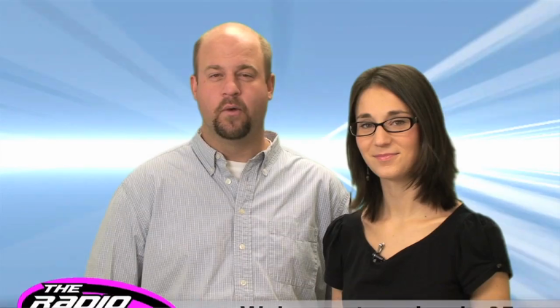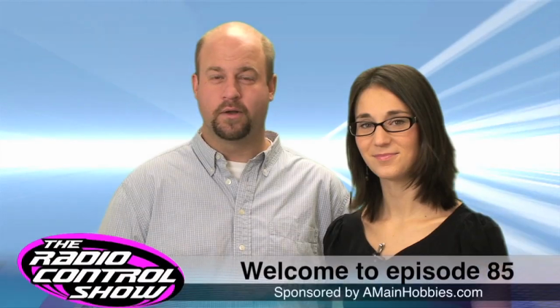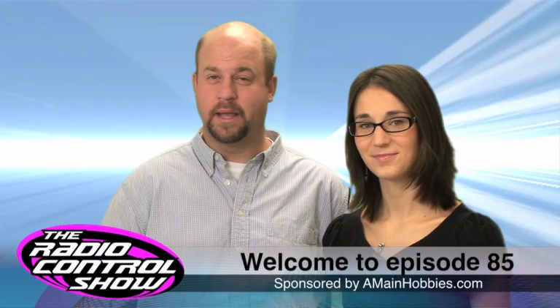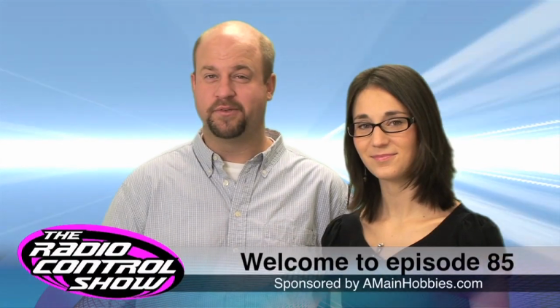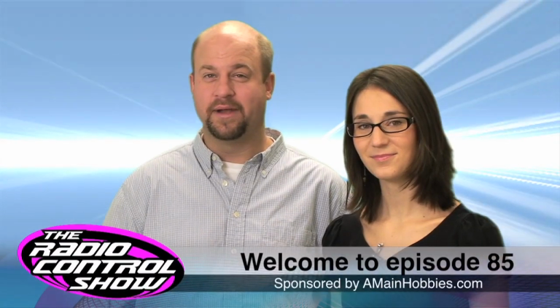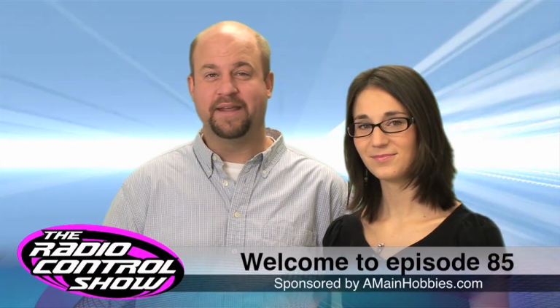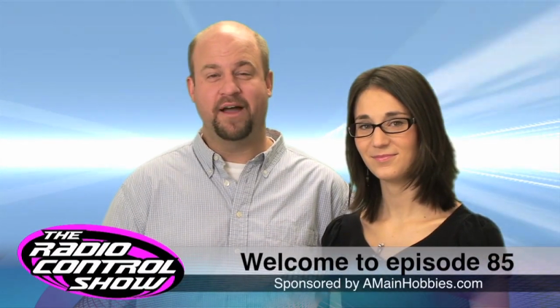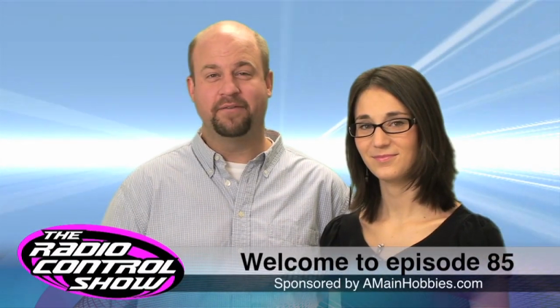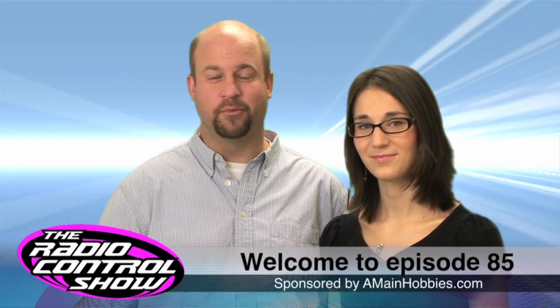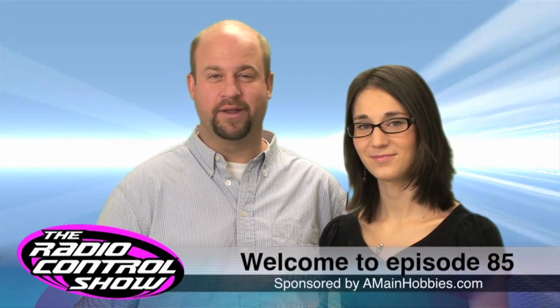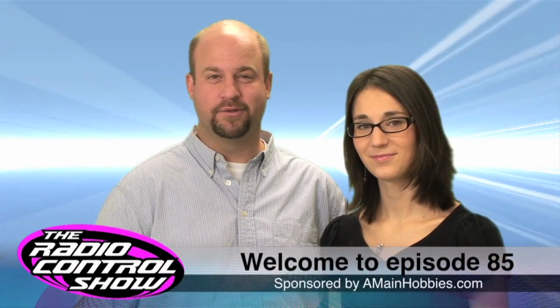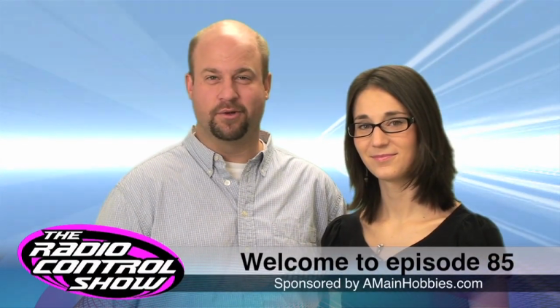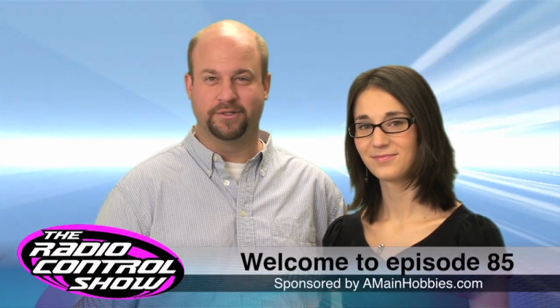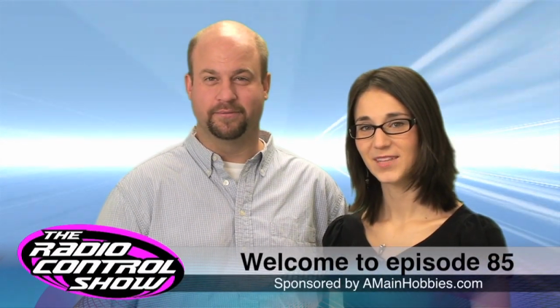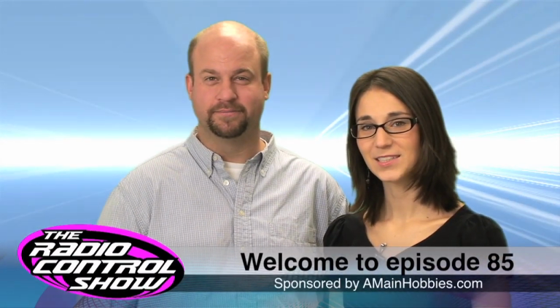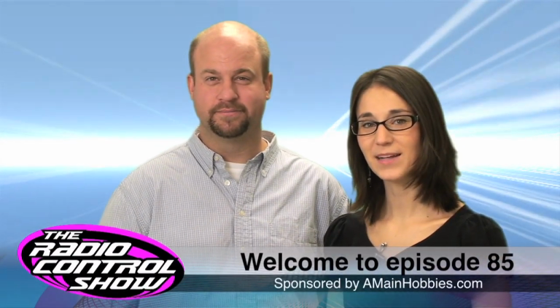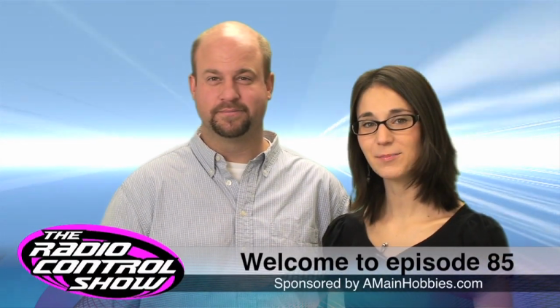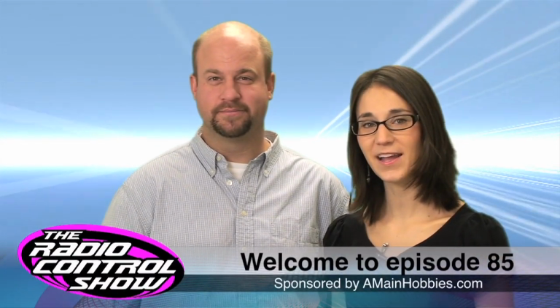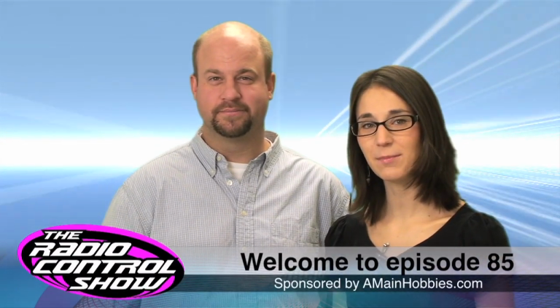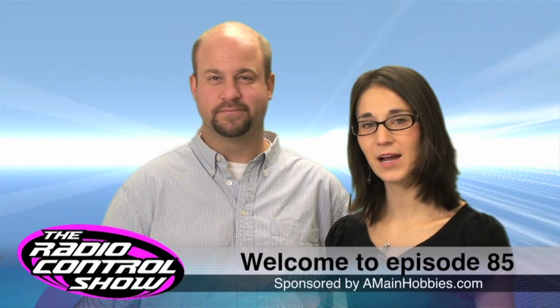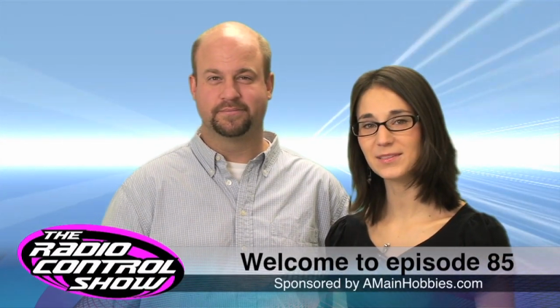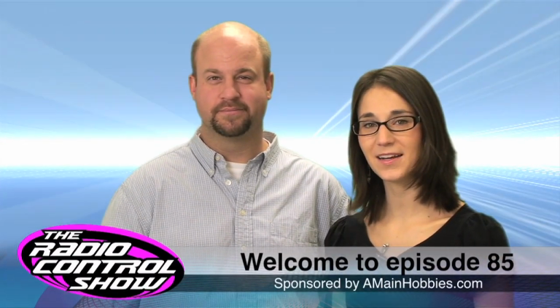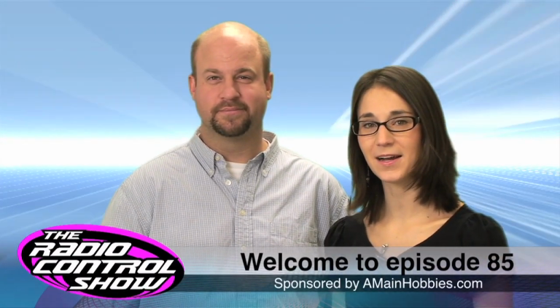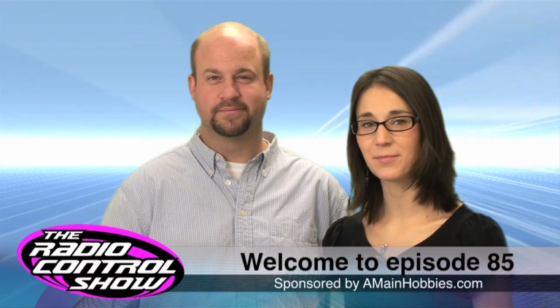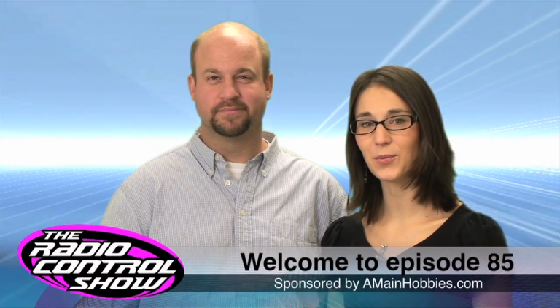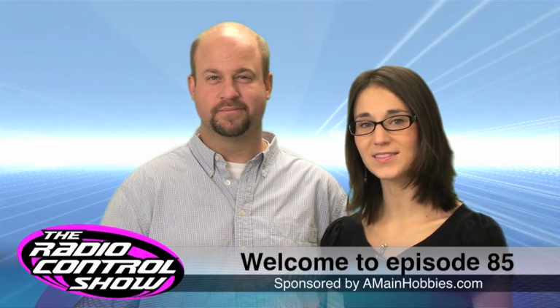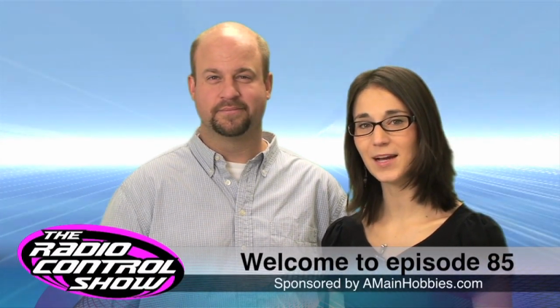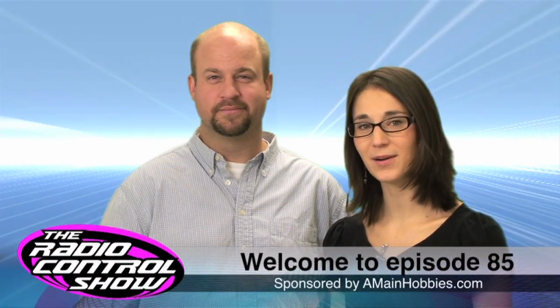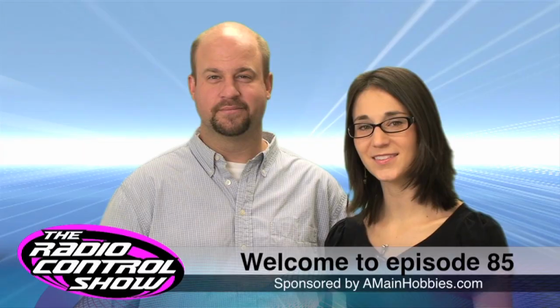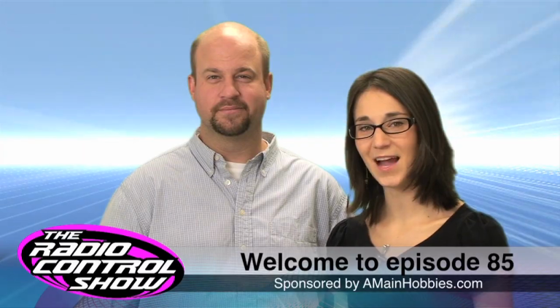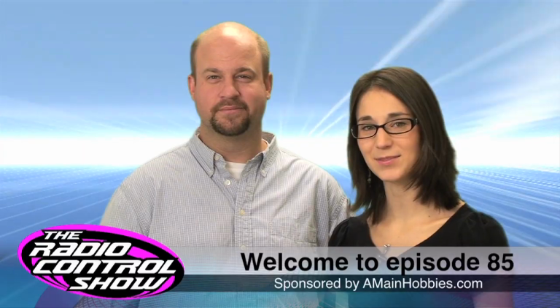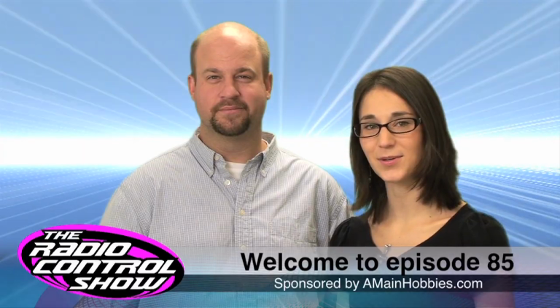Welcome to Episode 85 of the Radio Control Show, sponsored by amyandhobbies.com, your one-stop RC hobby store.